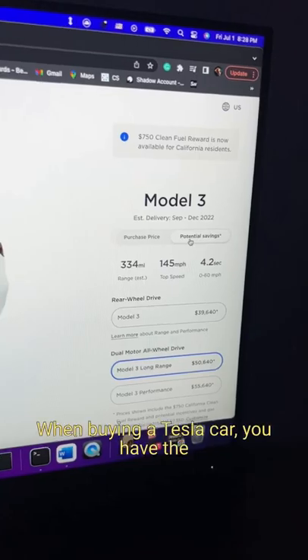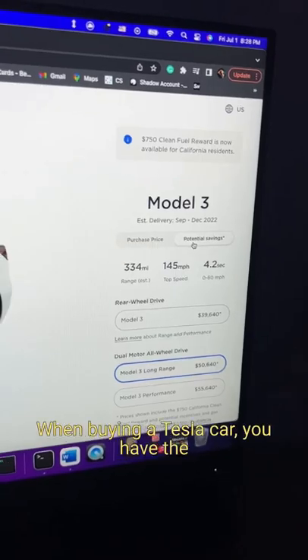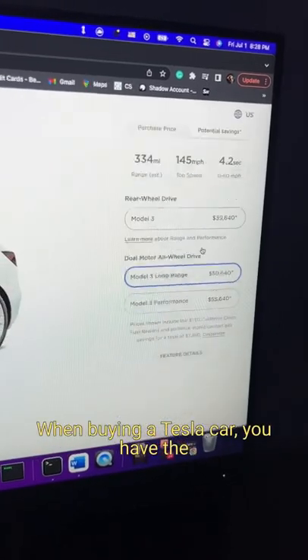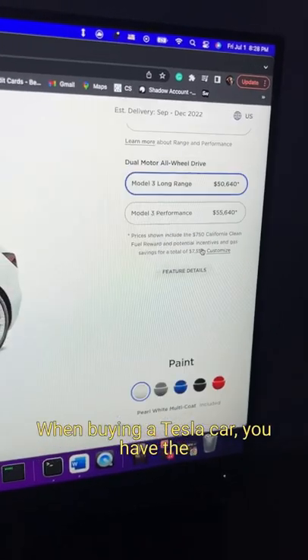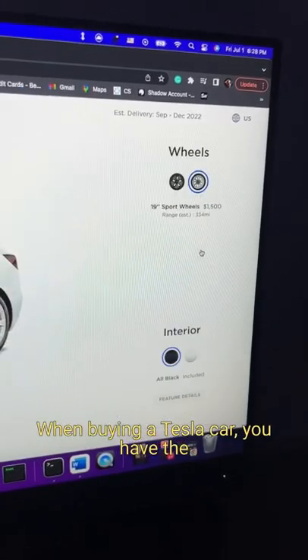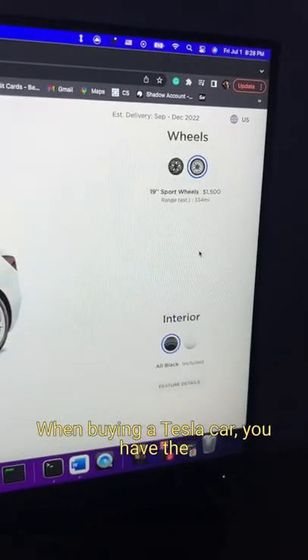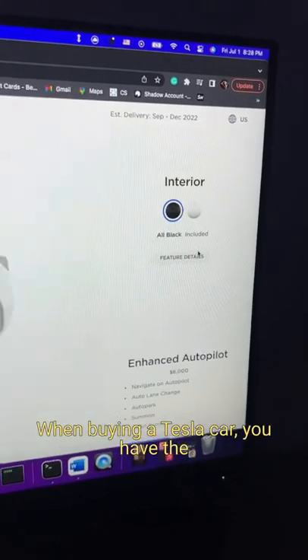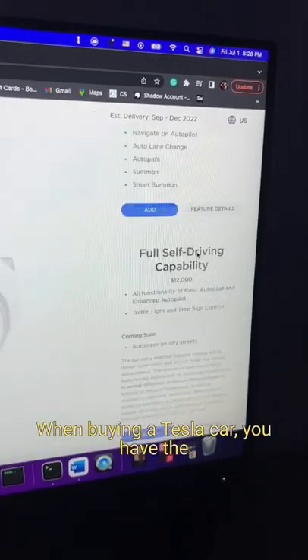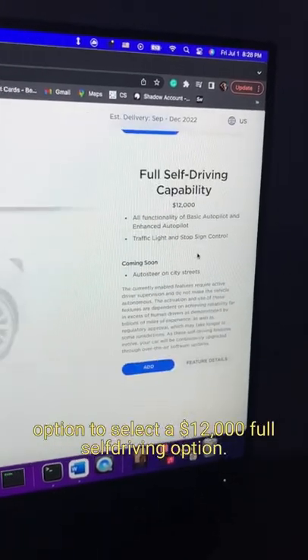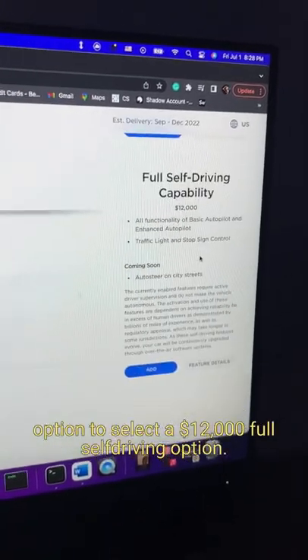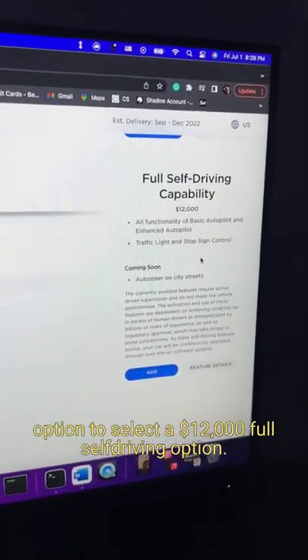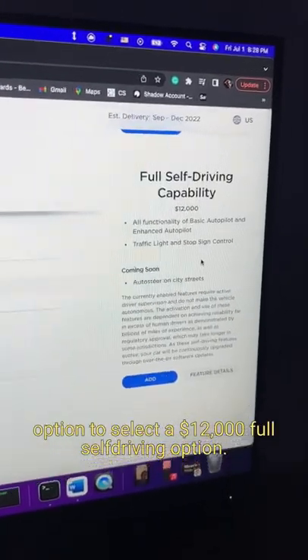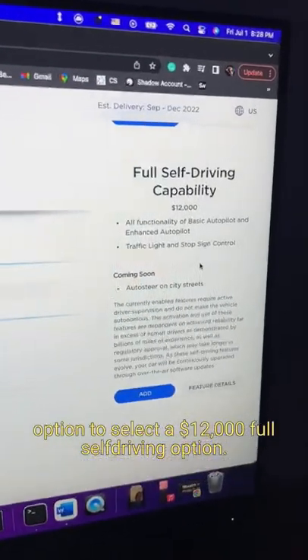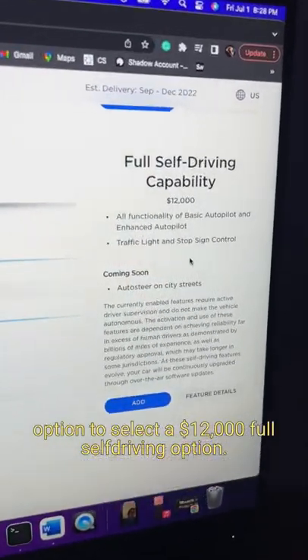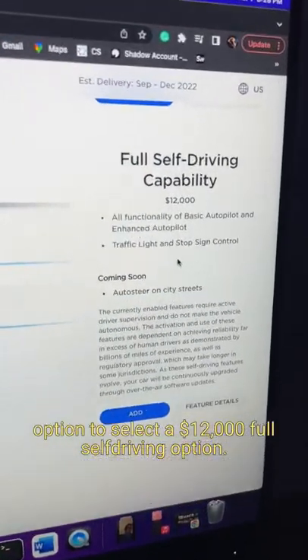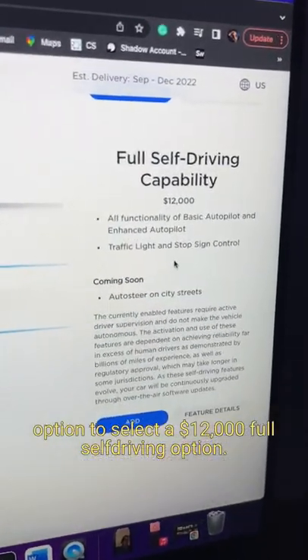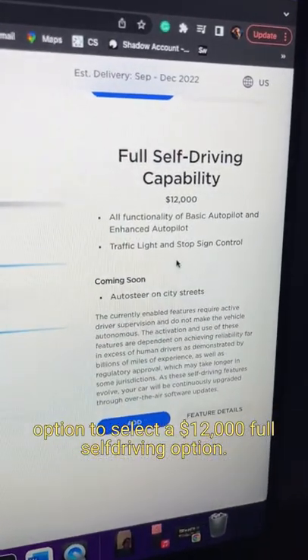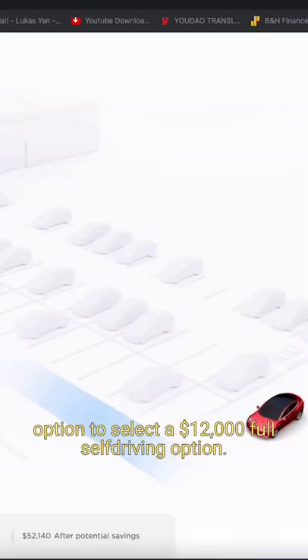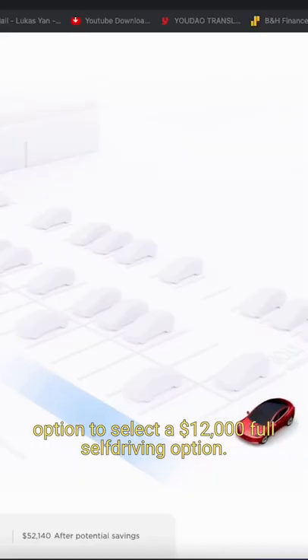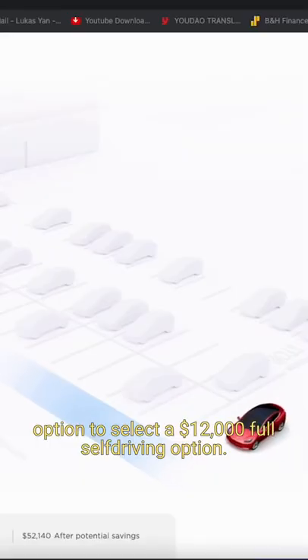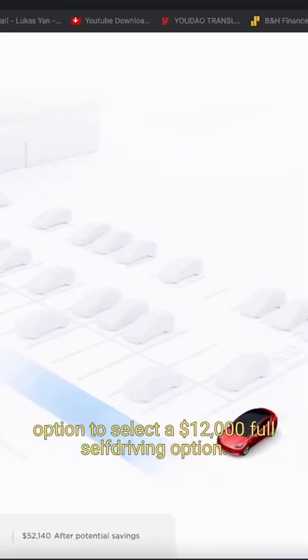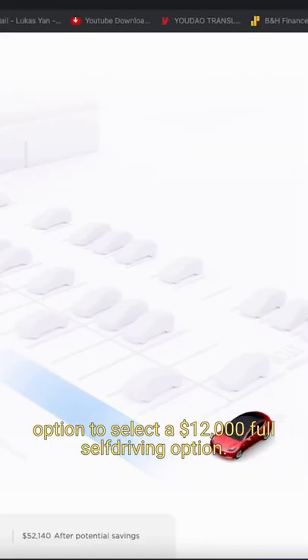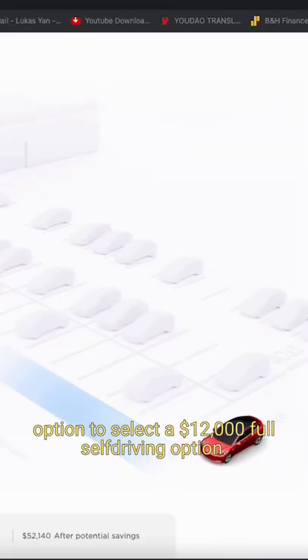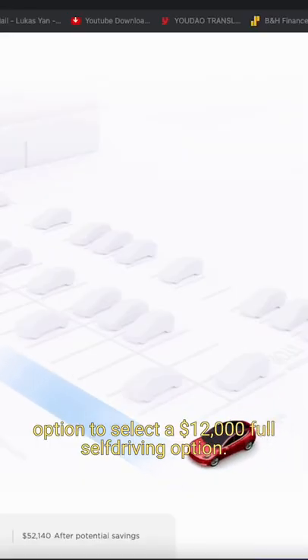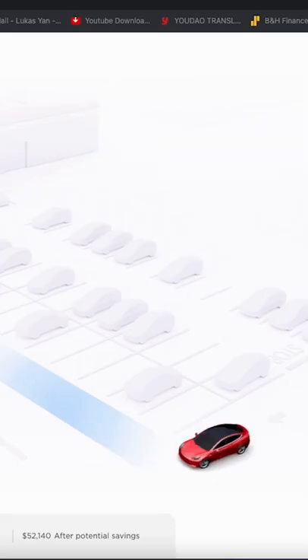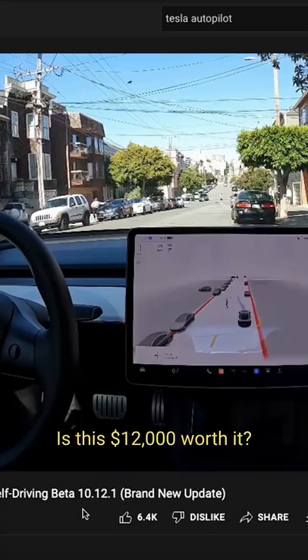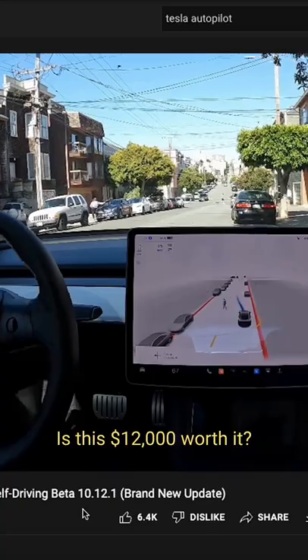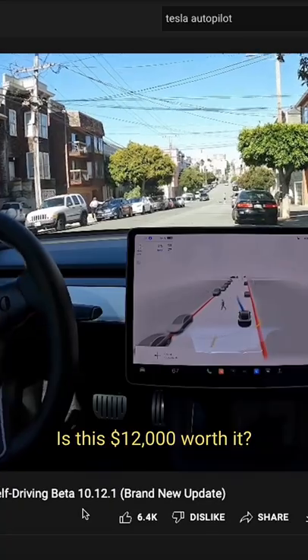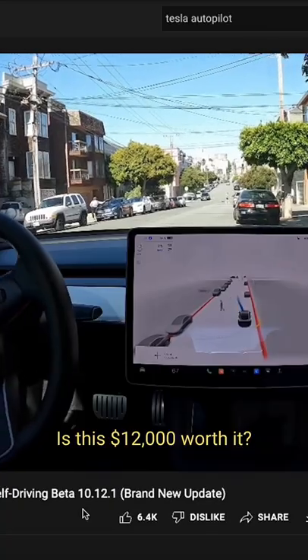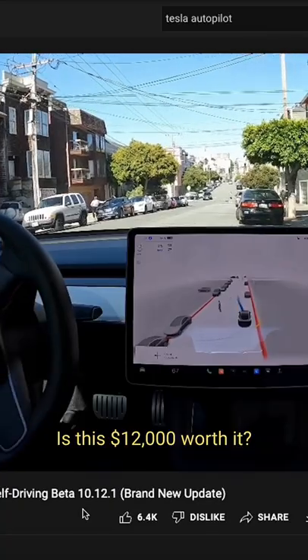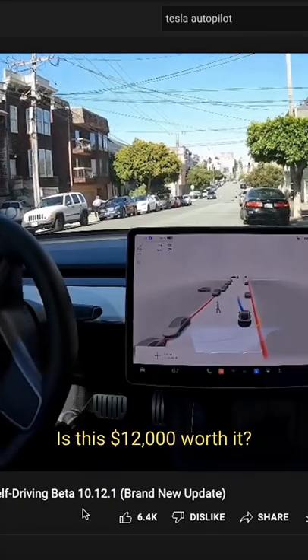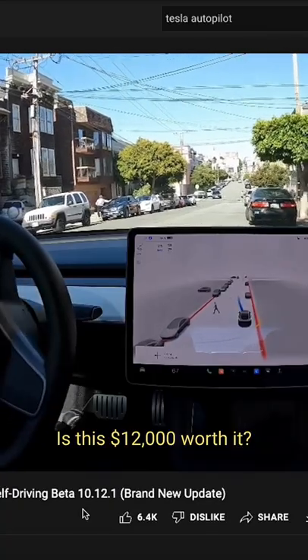When you're buying a Tesla car, you have the option to select a $12,000 full self-driving option. Is this $12,000 worth it?